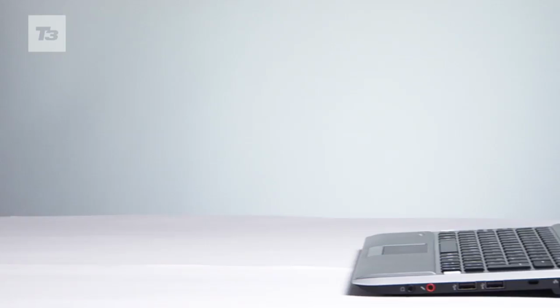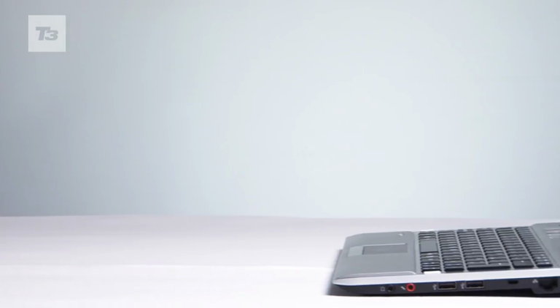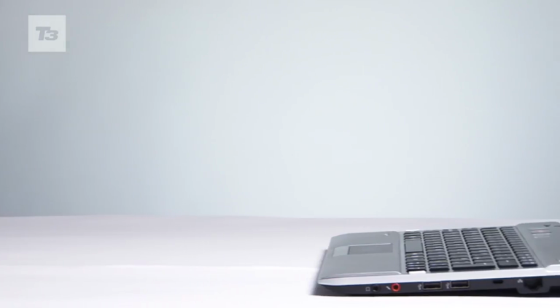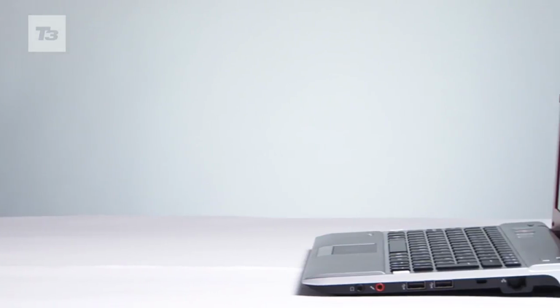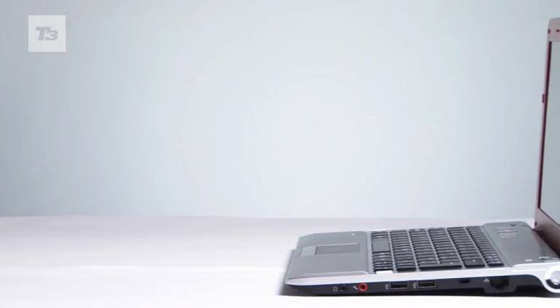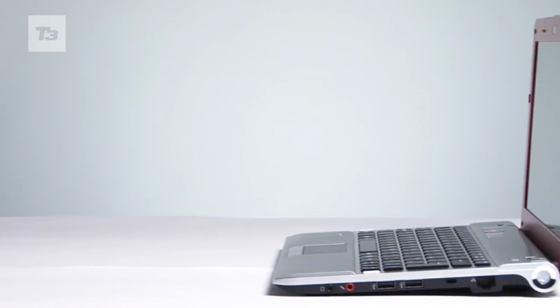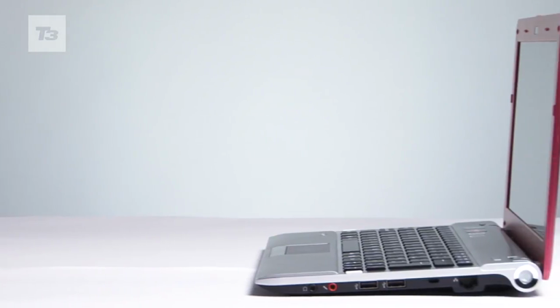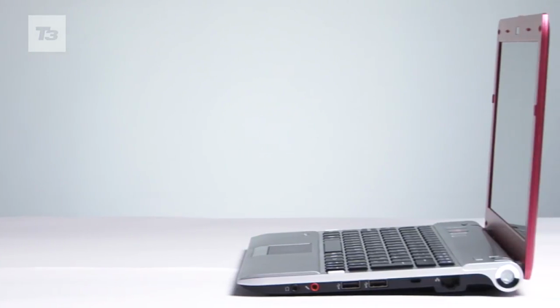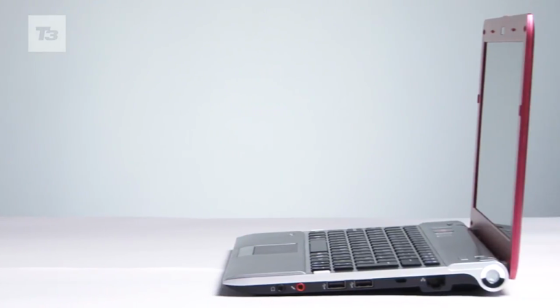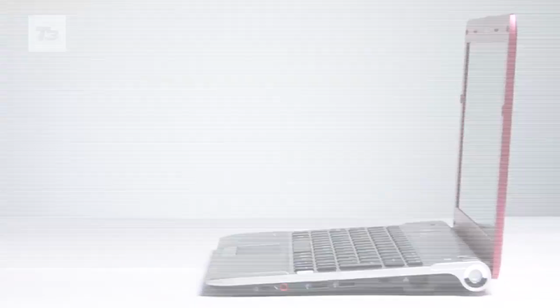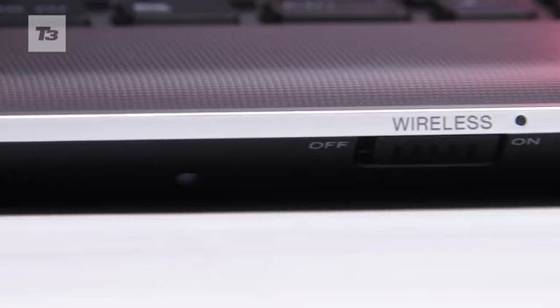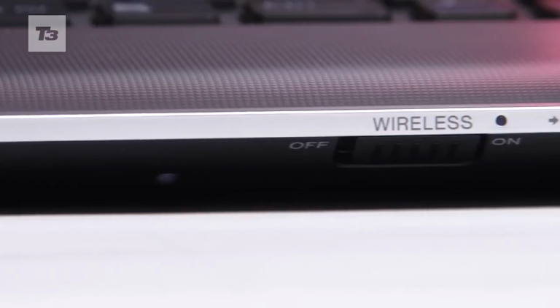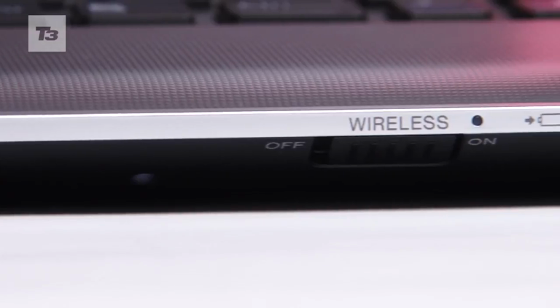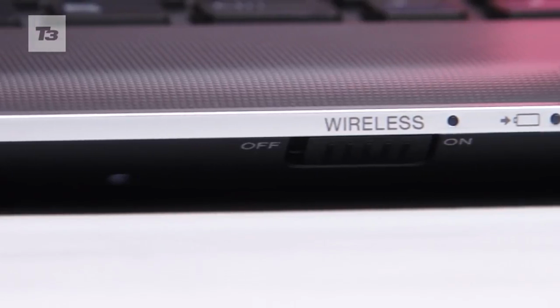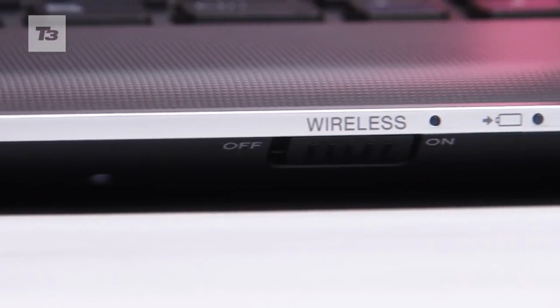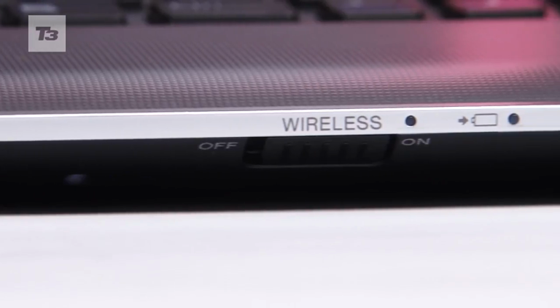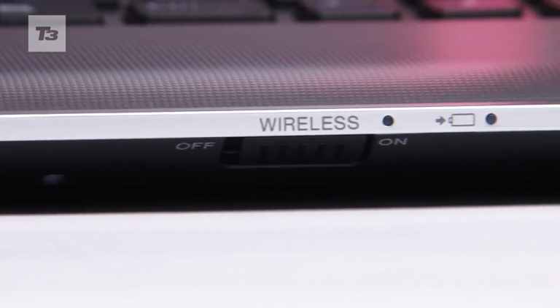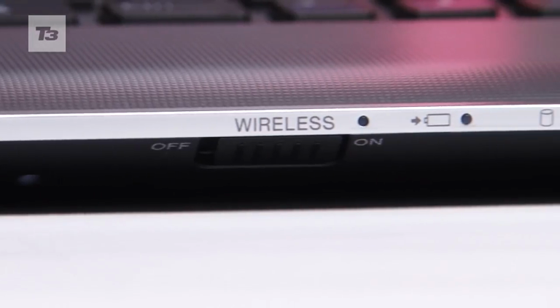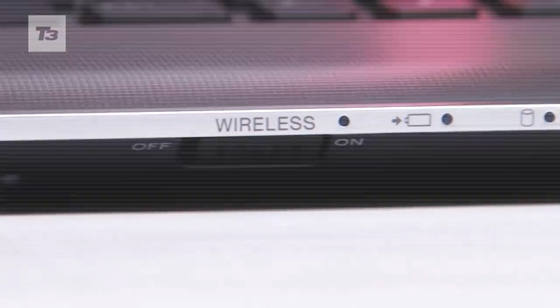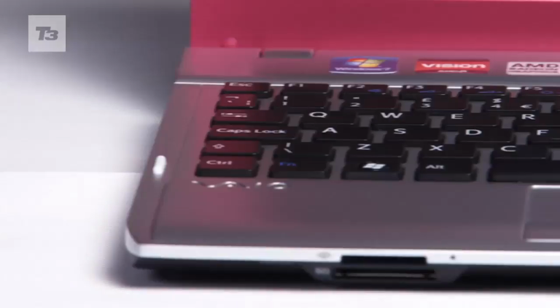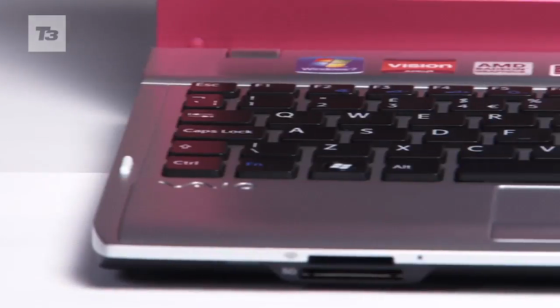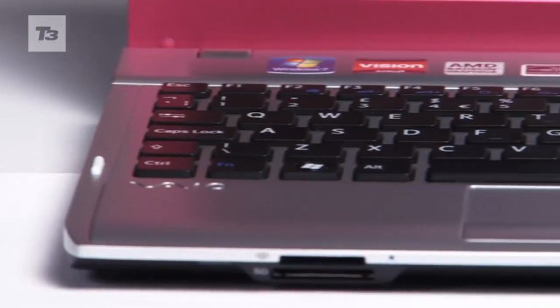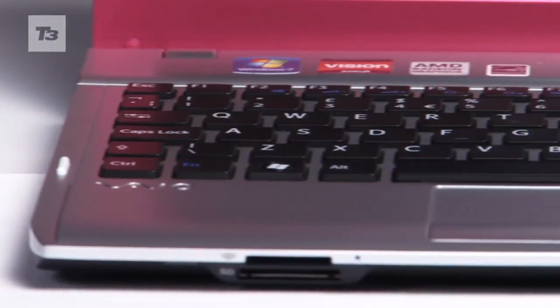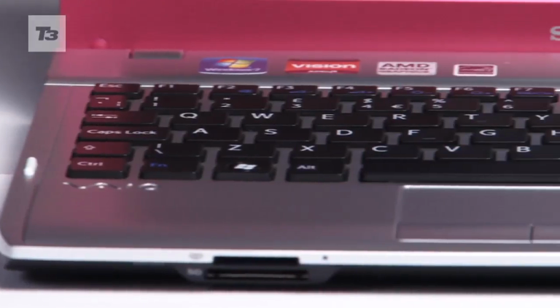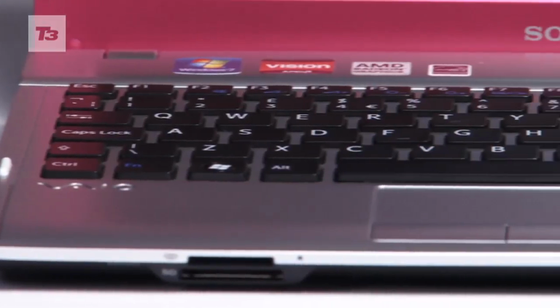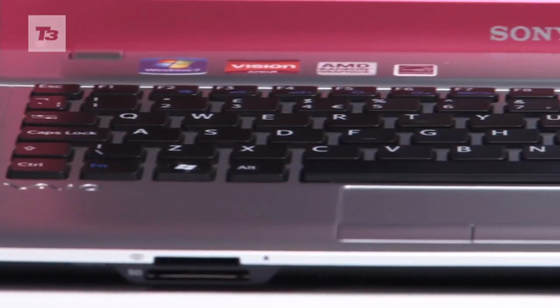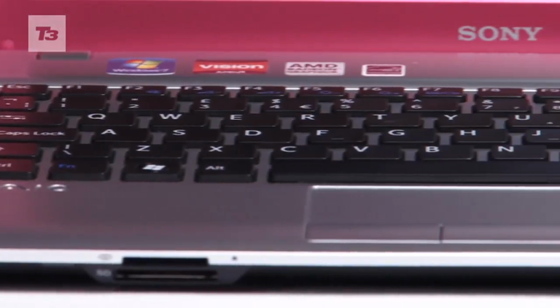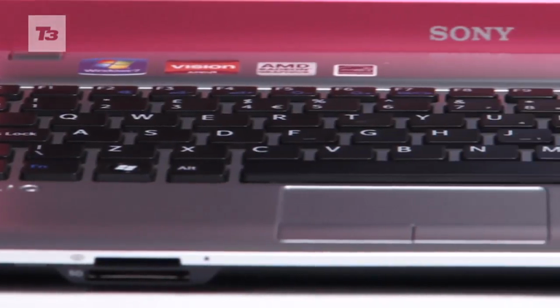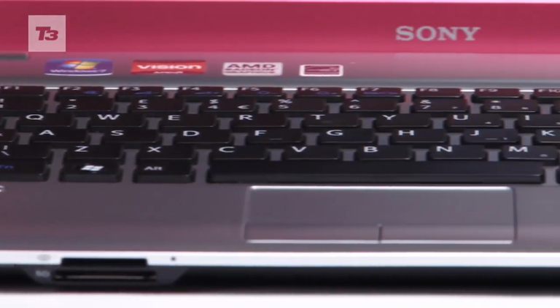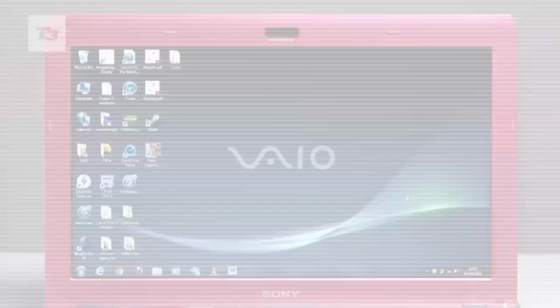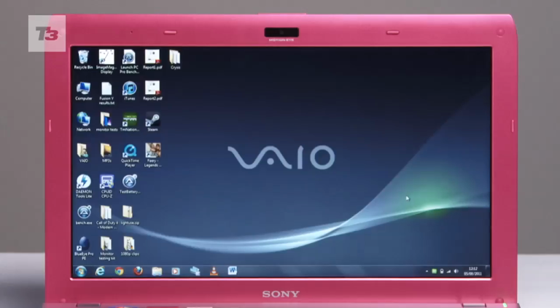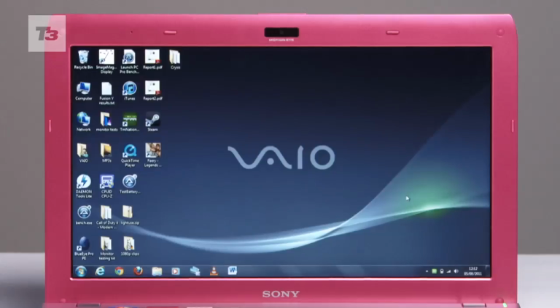For the latest news, reviews and features on Sony VAIO, keep it locked to T3.com.